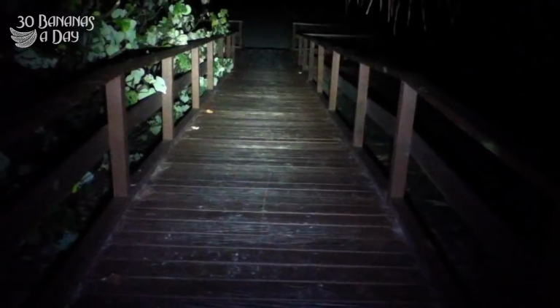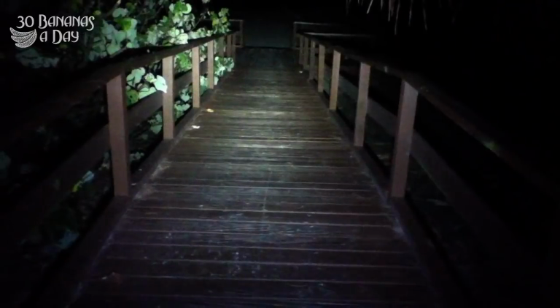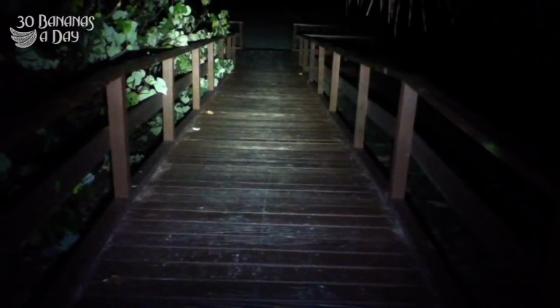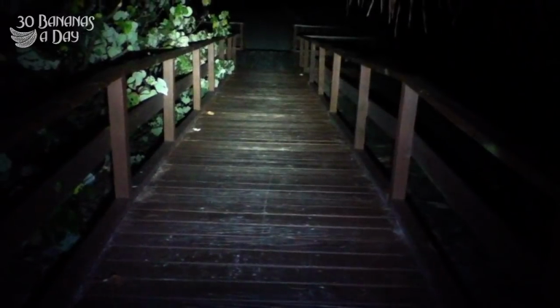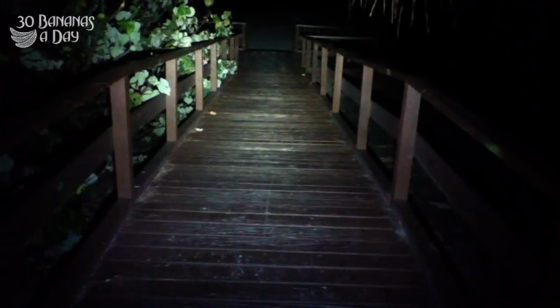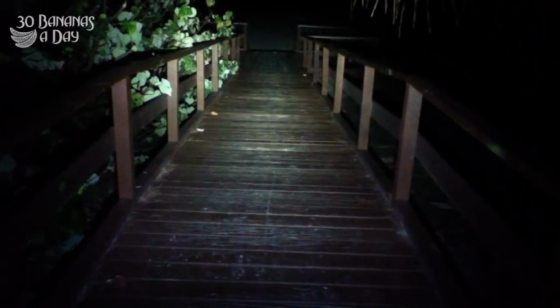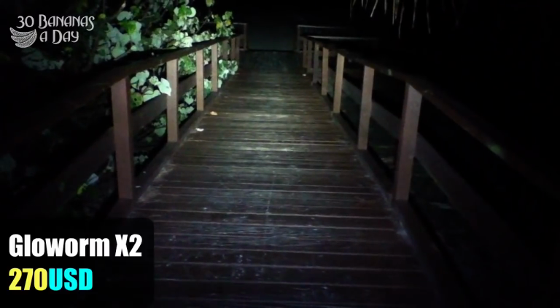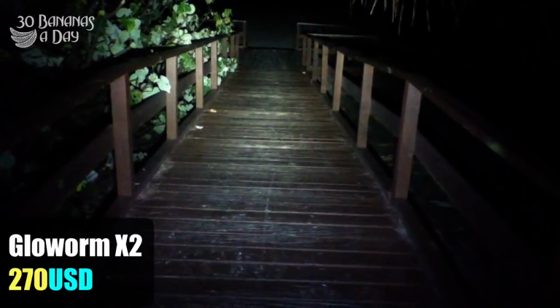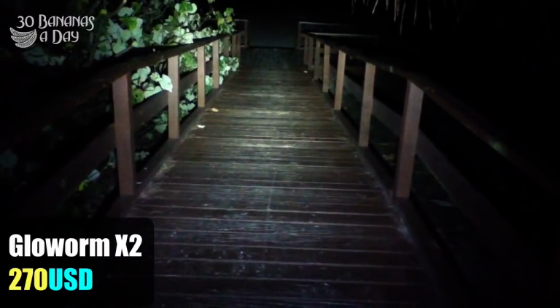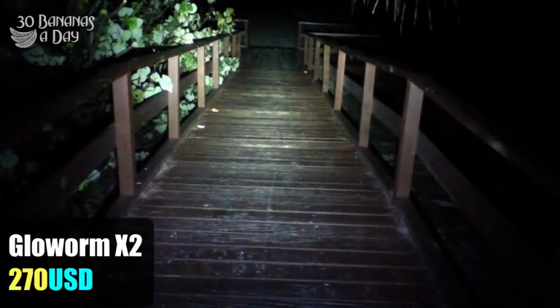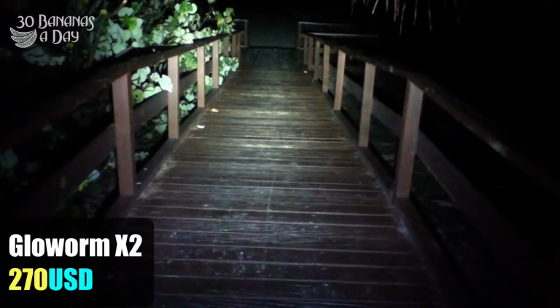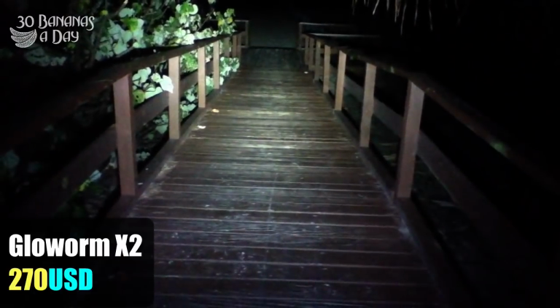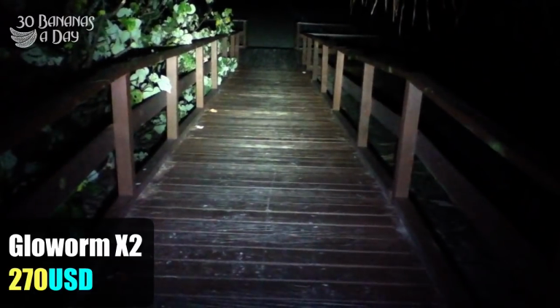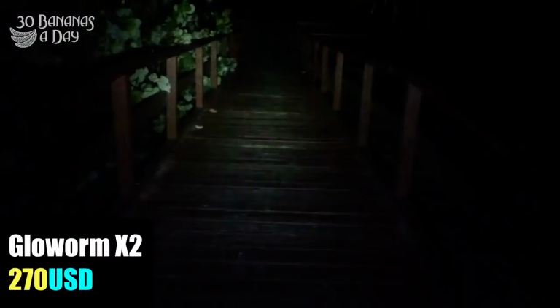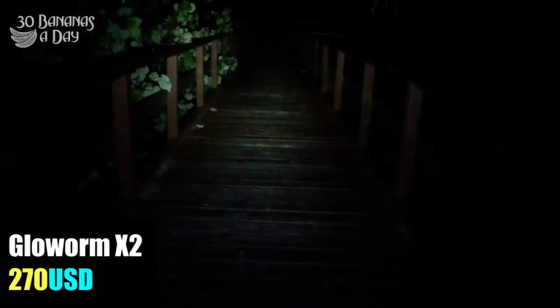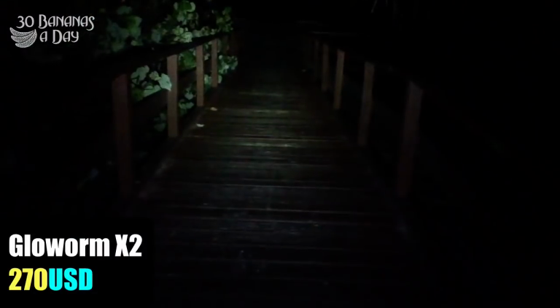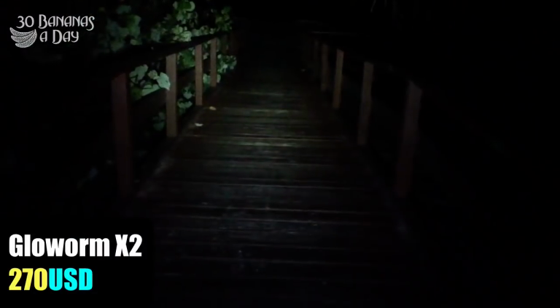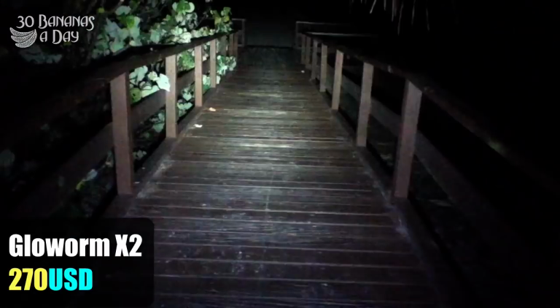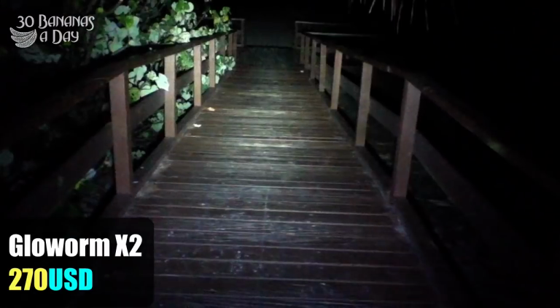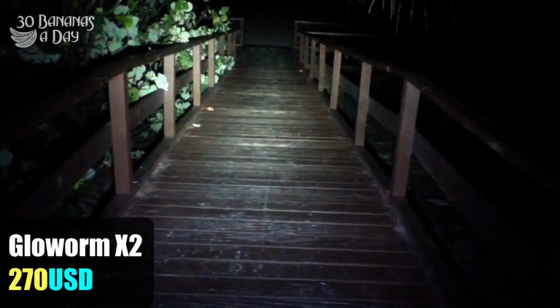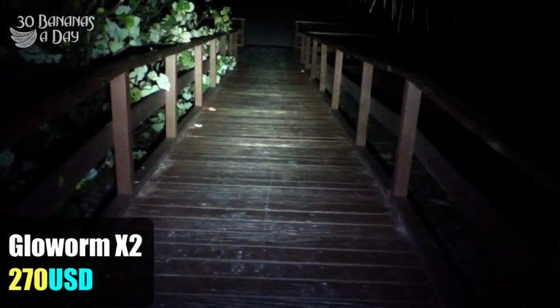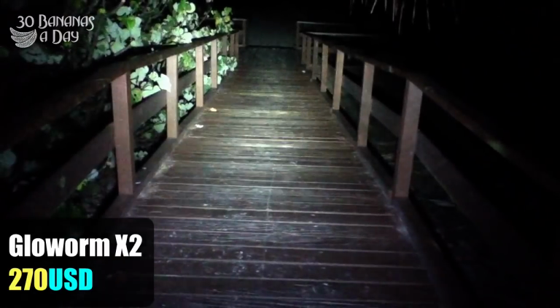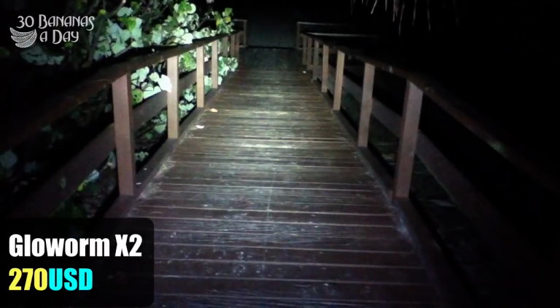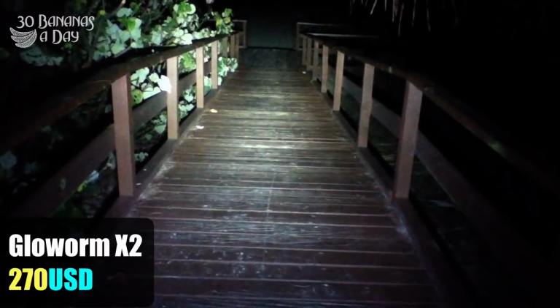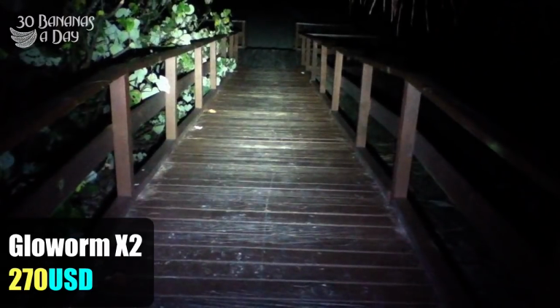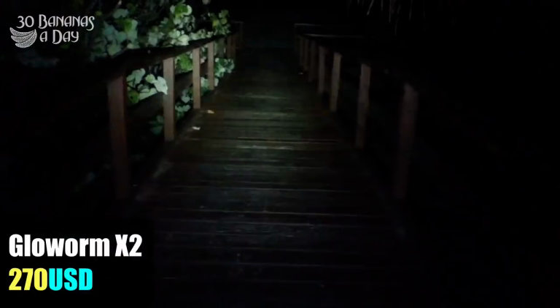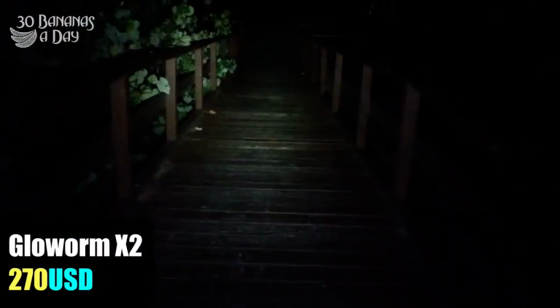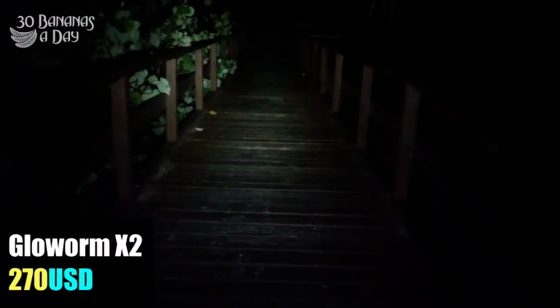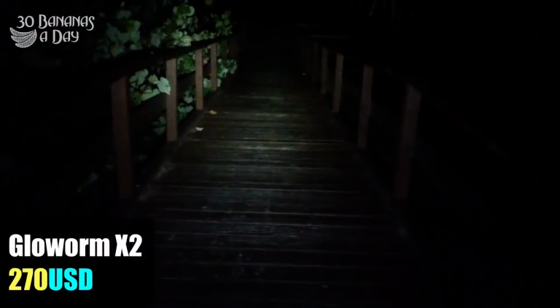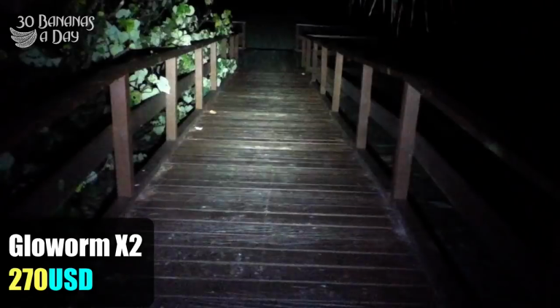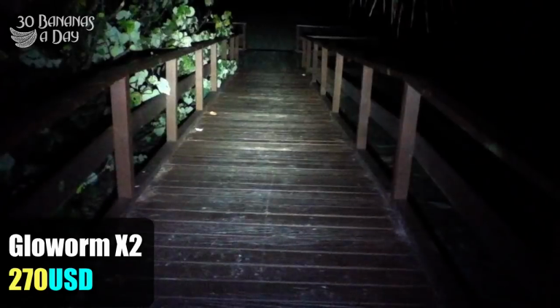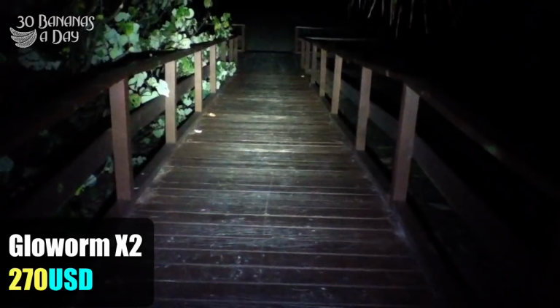Here we have the Glow Worm — heaviest light, possibly the brightest light, at $250.